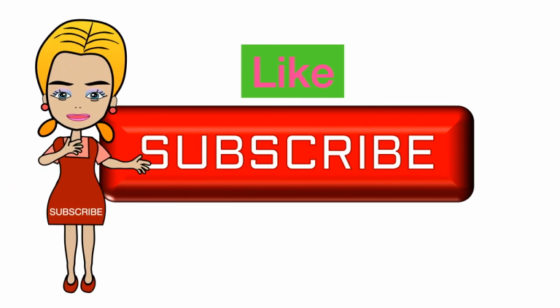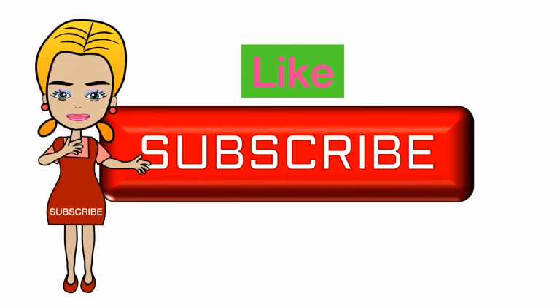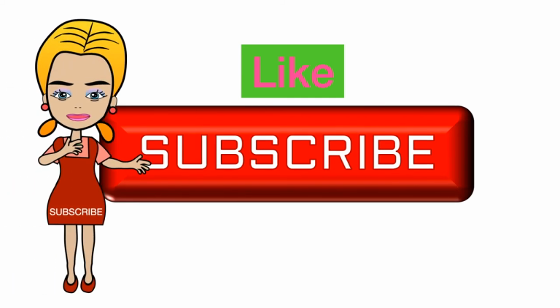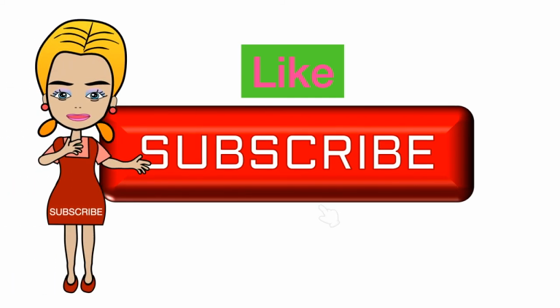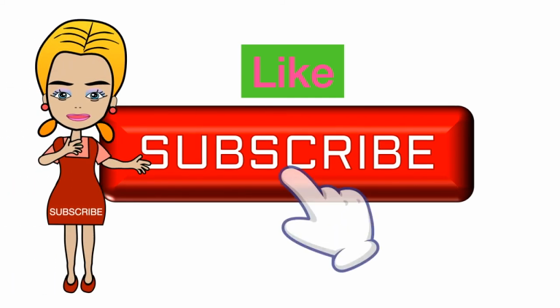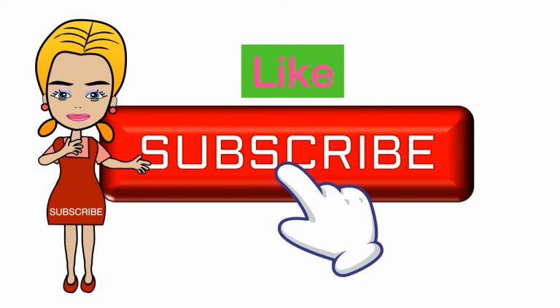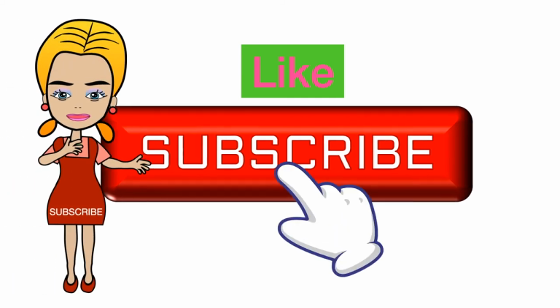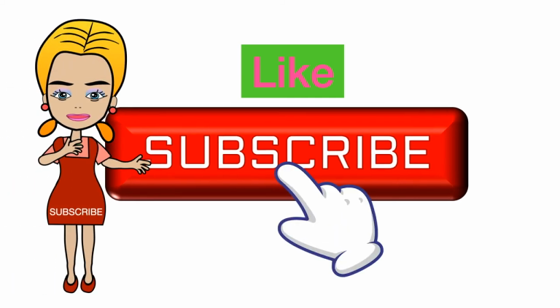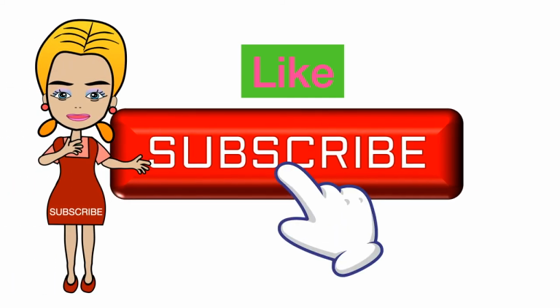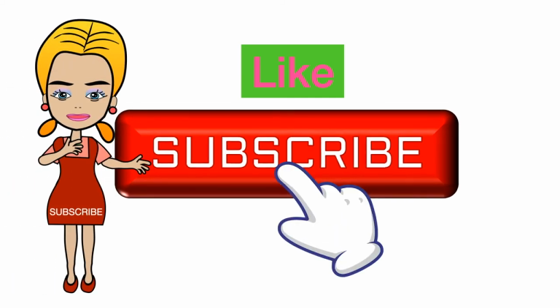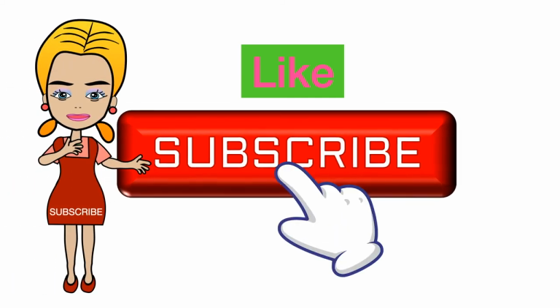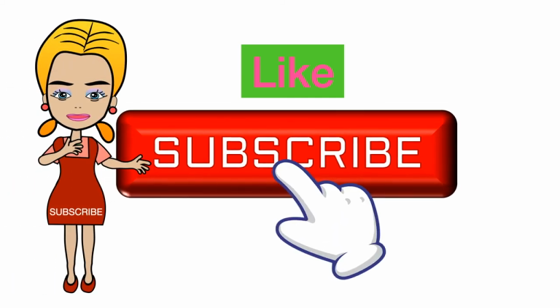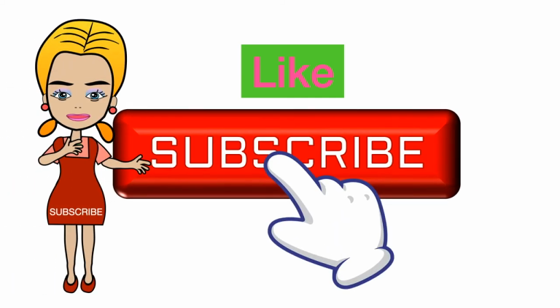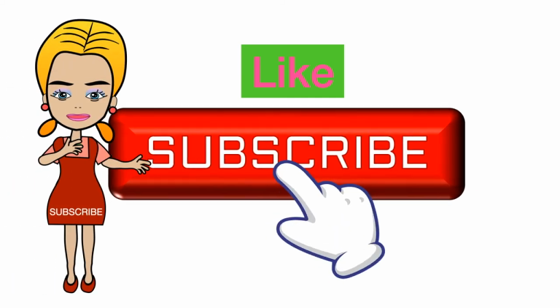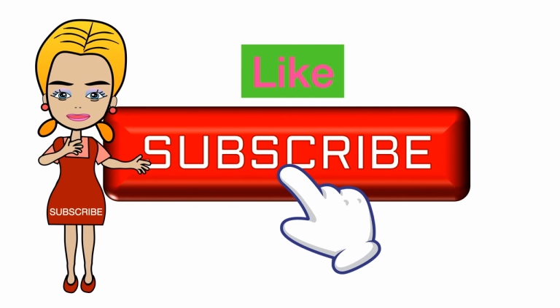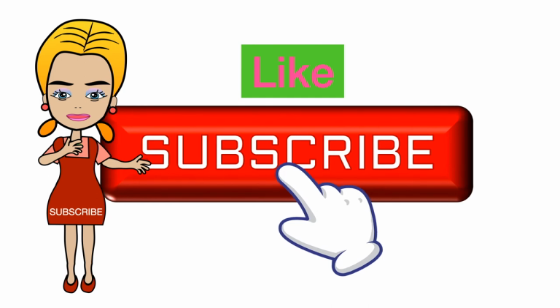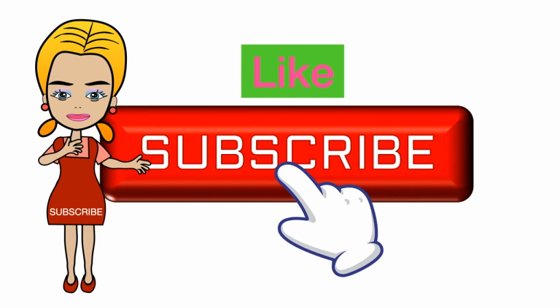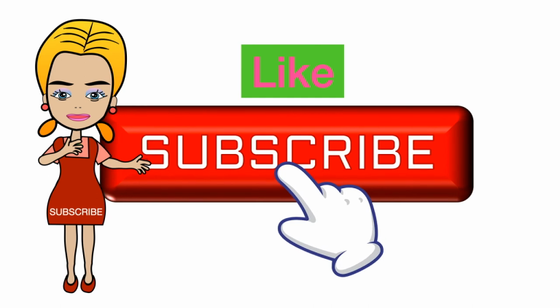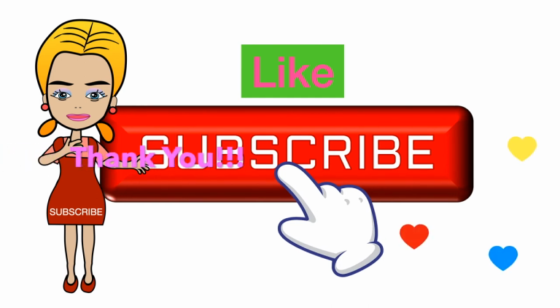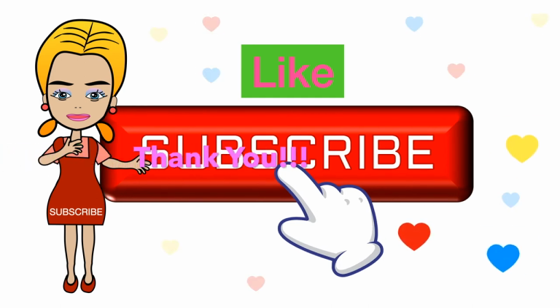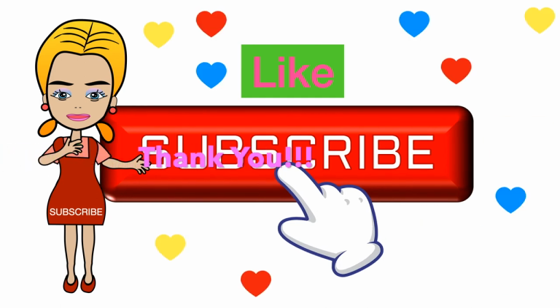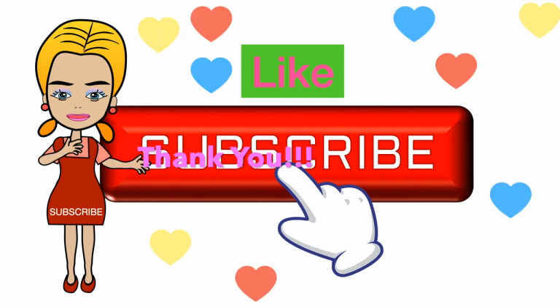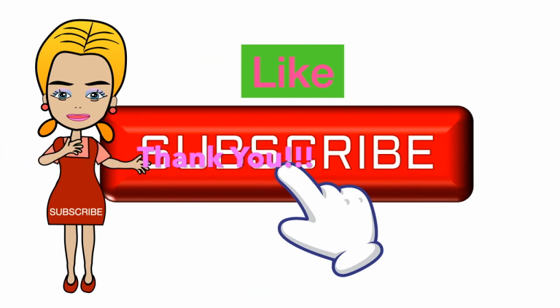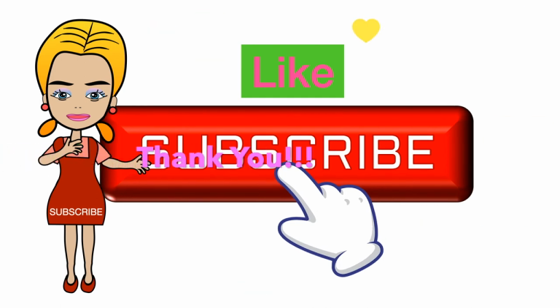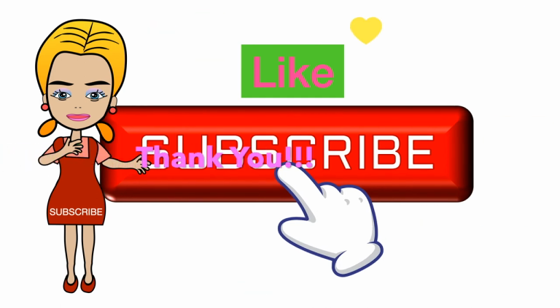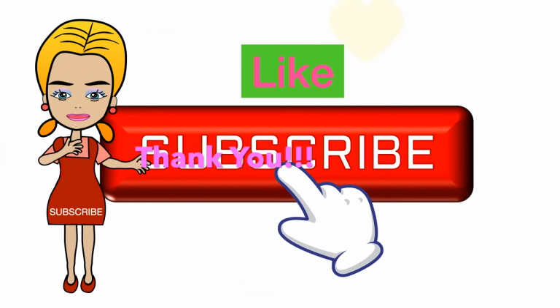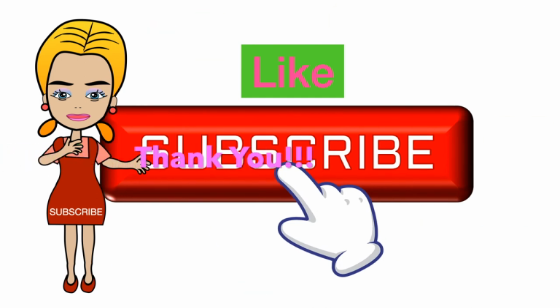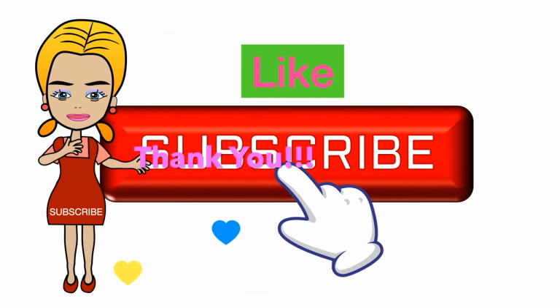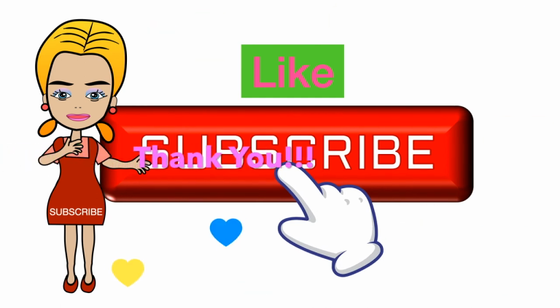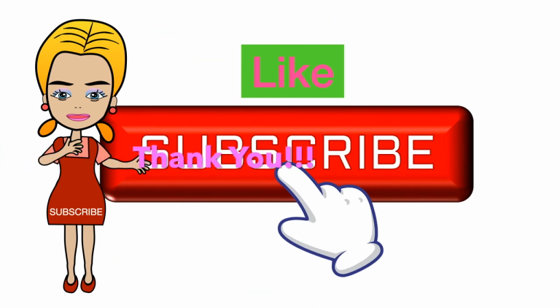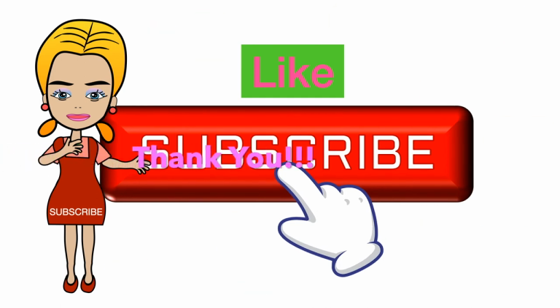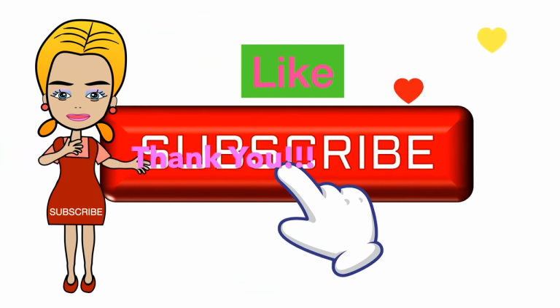Please subscribe to my channel and like this video. Thank you so much.